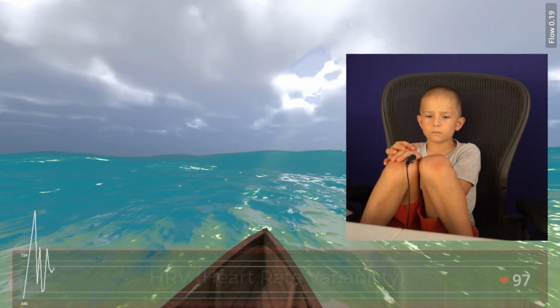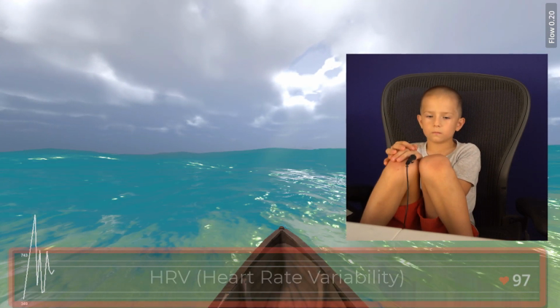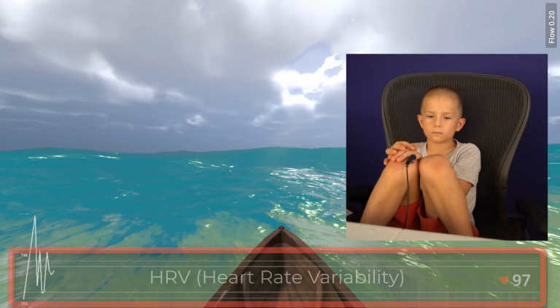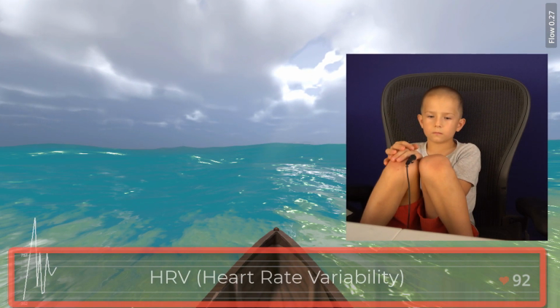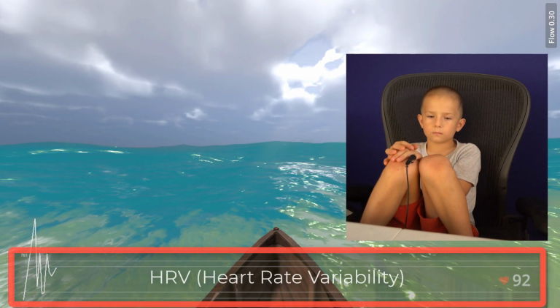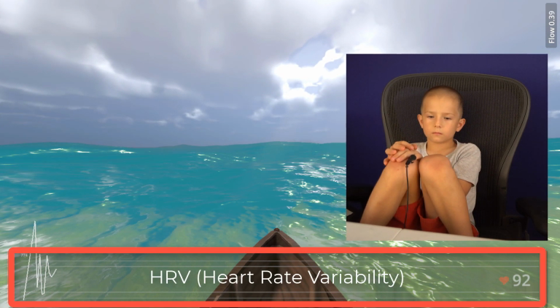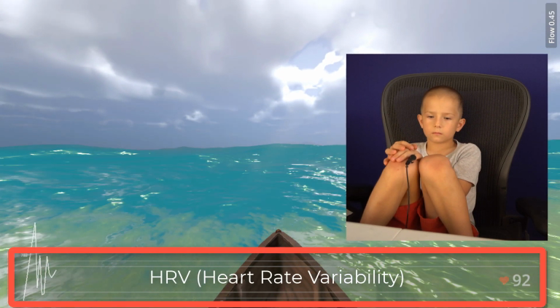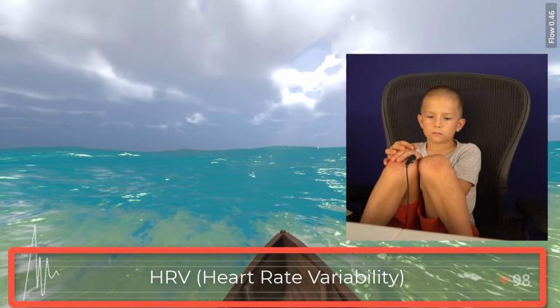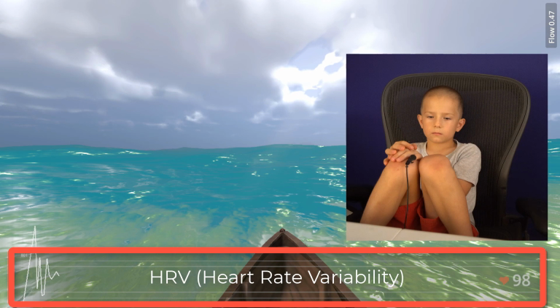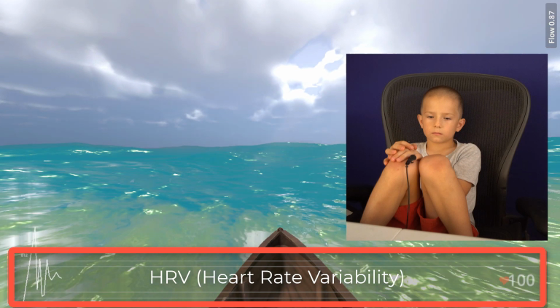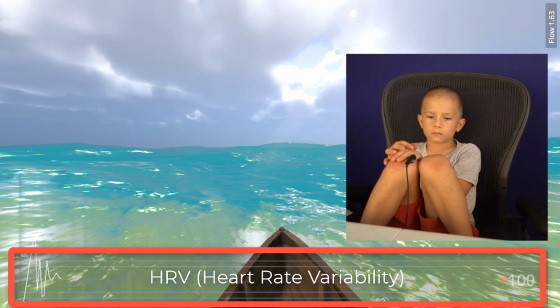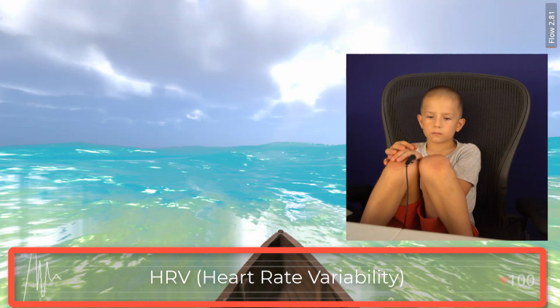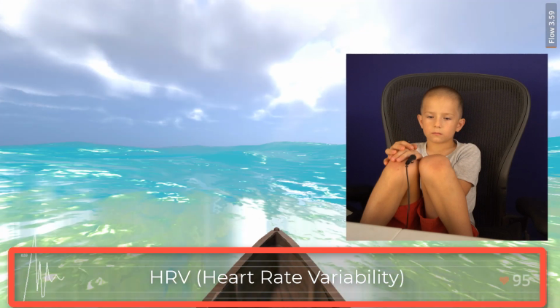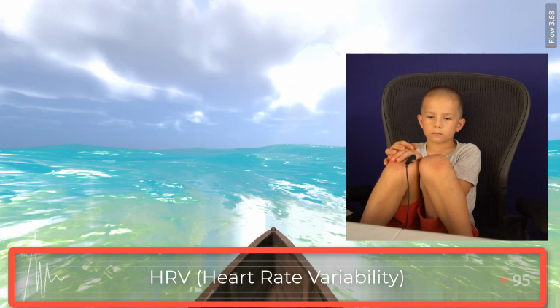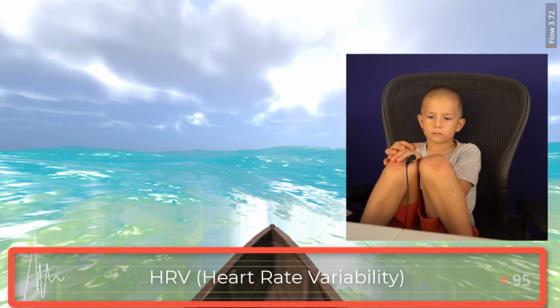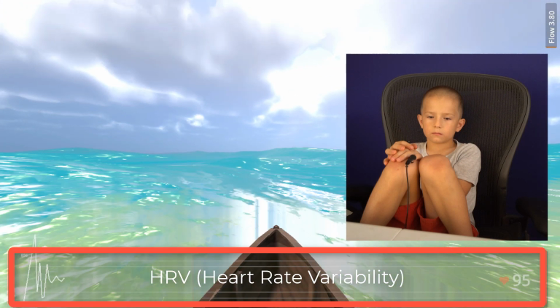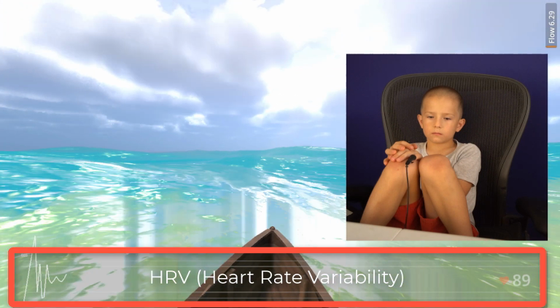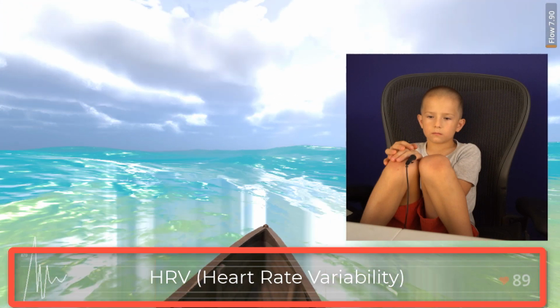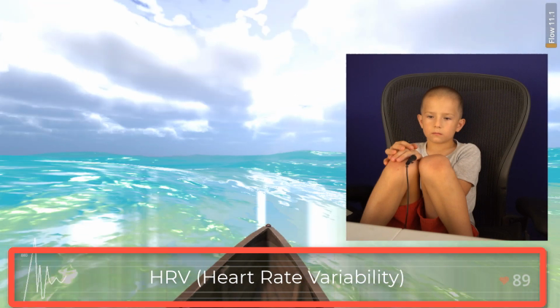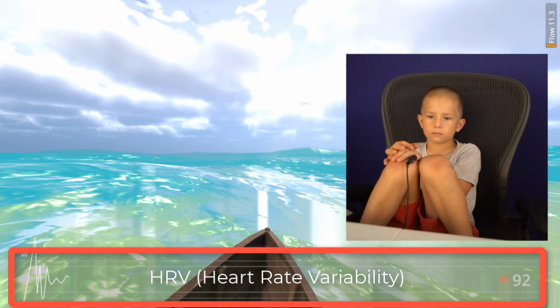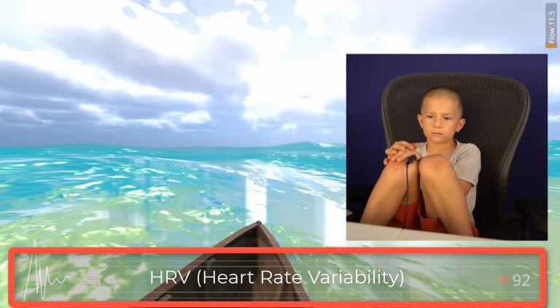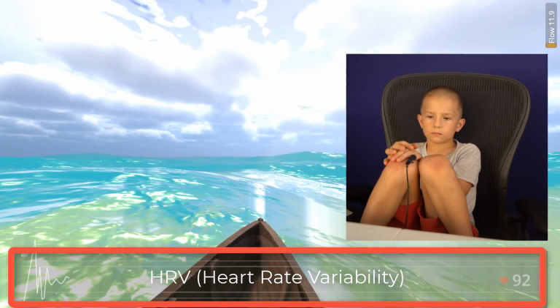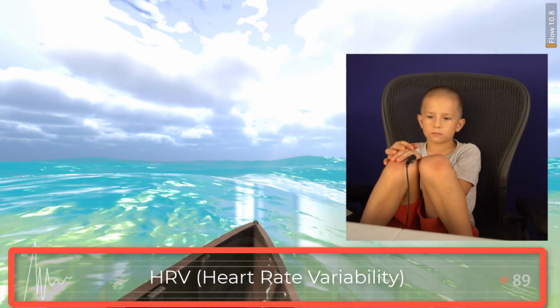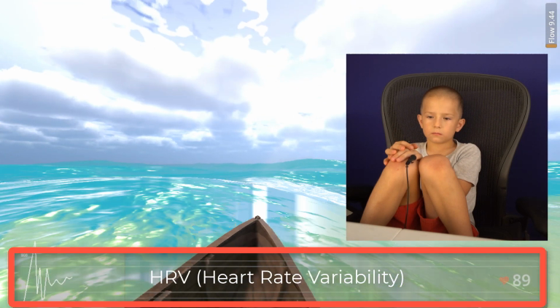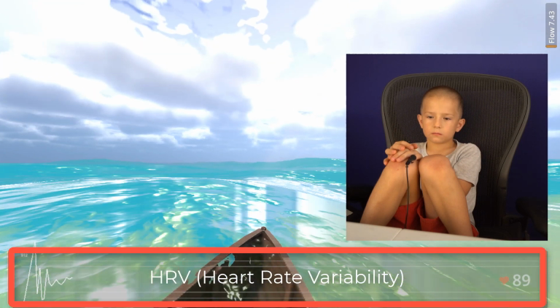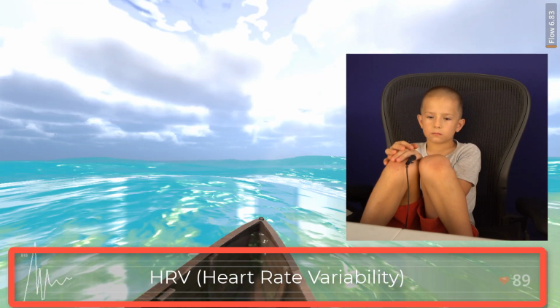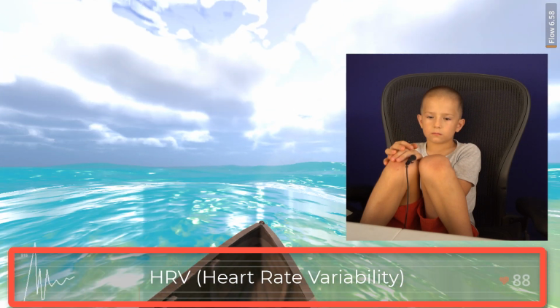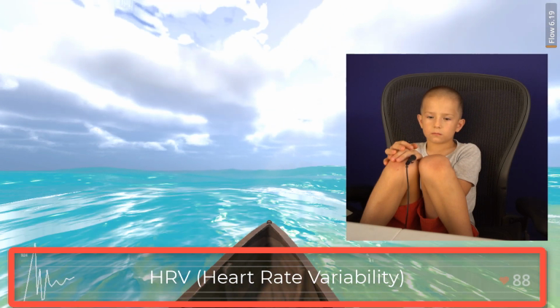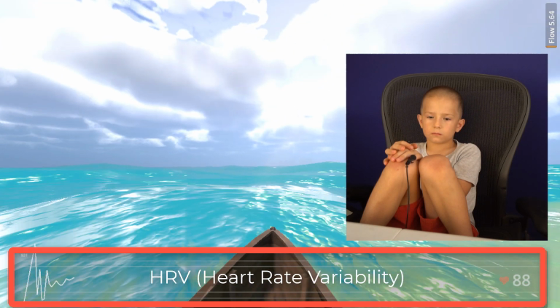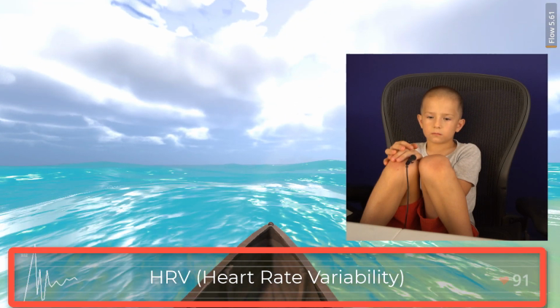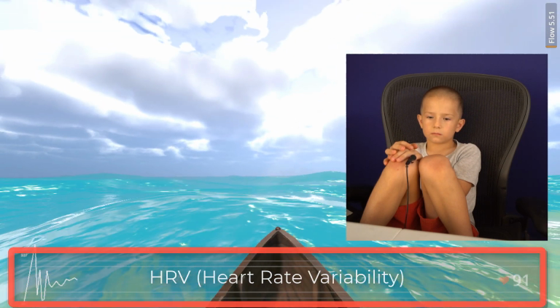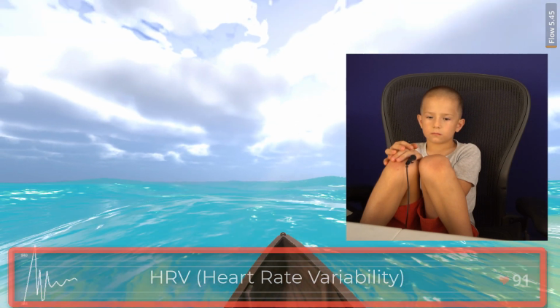At the bottom, the white line graph shows the speed of his heart, or HRV — heart rate variability.